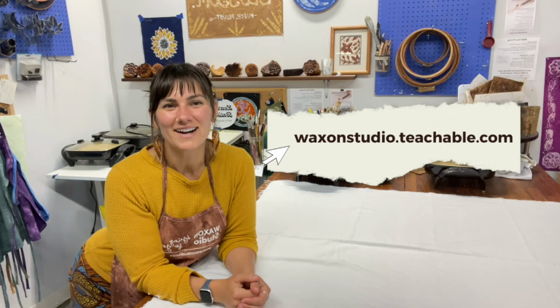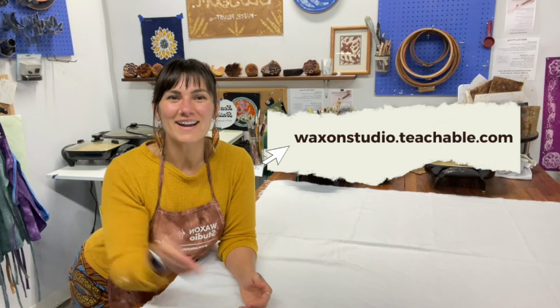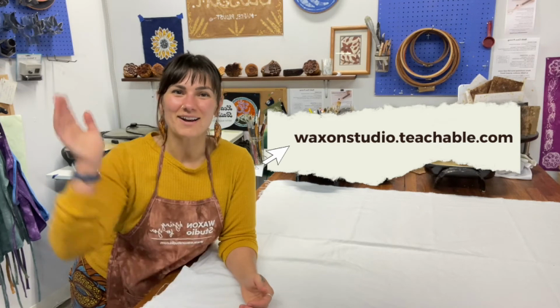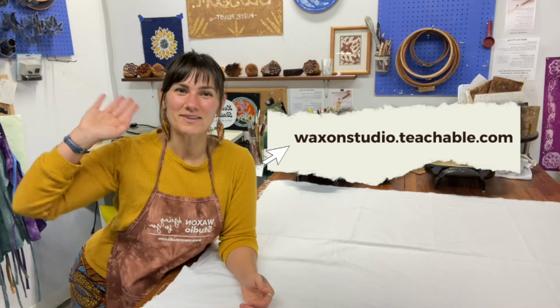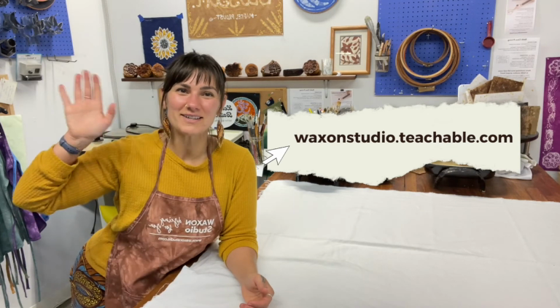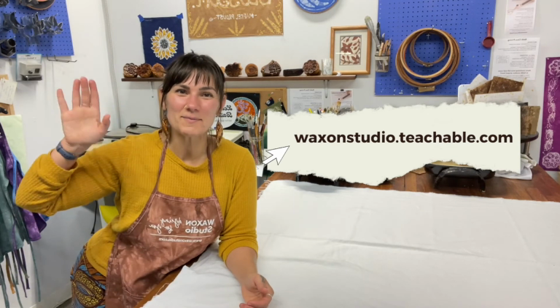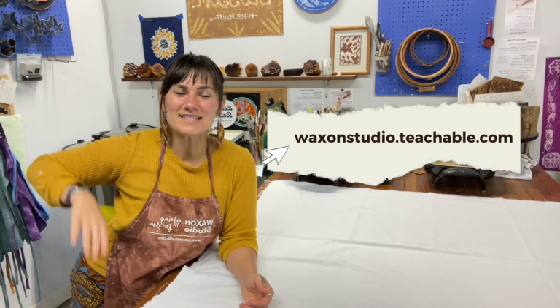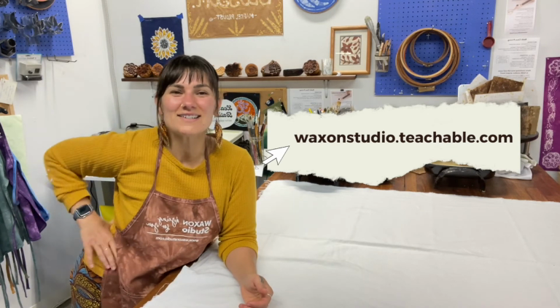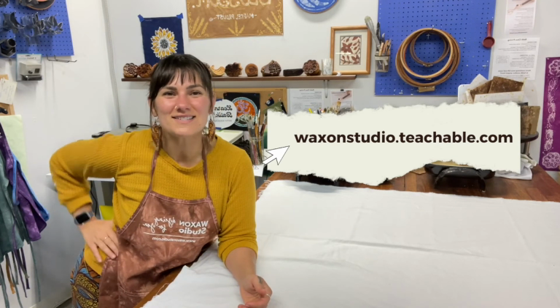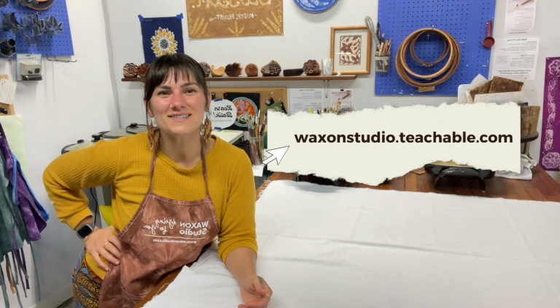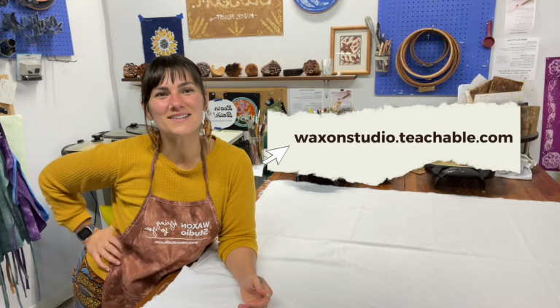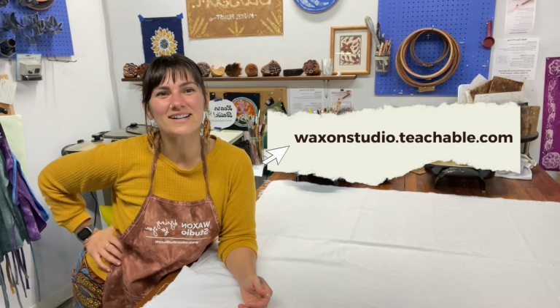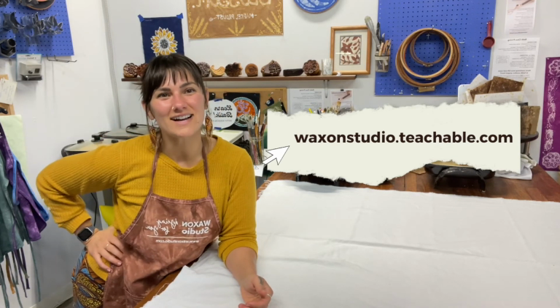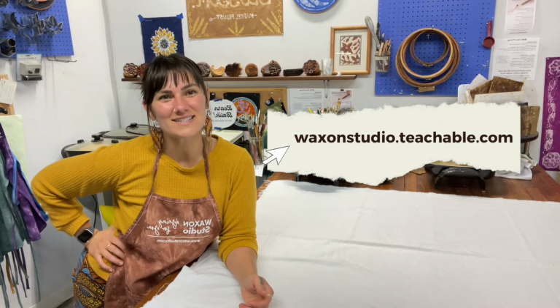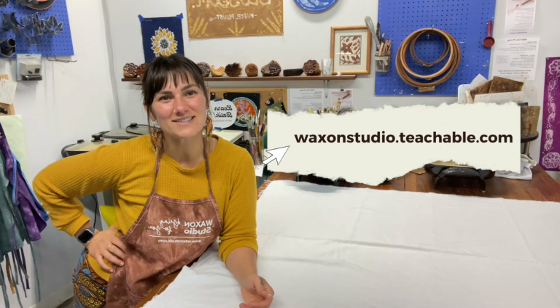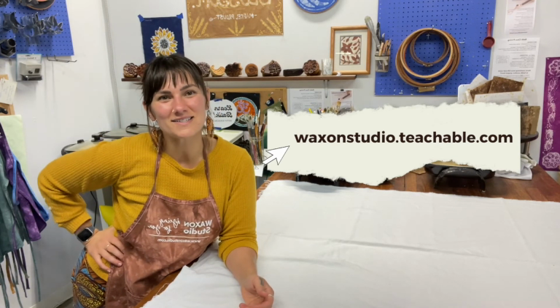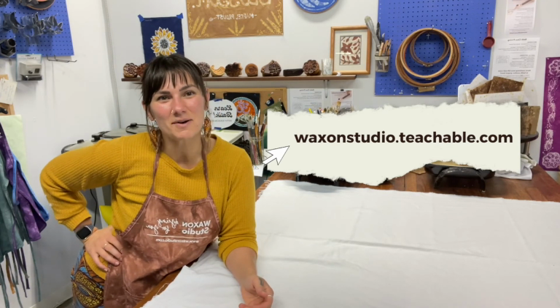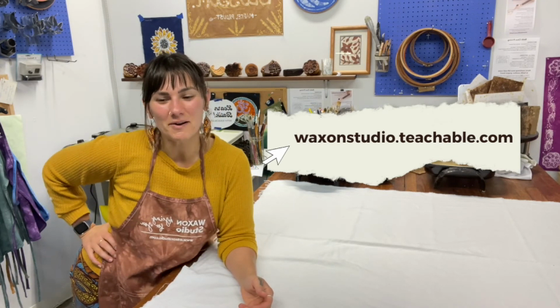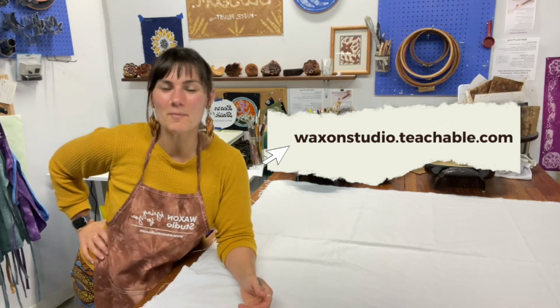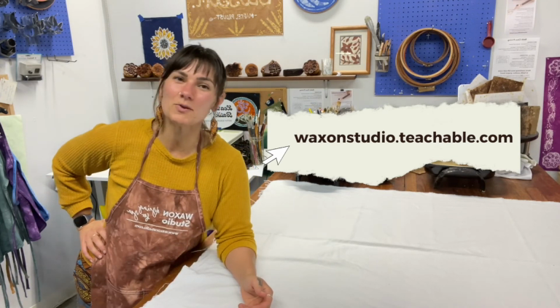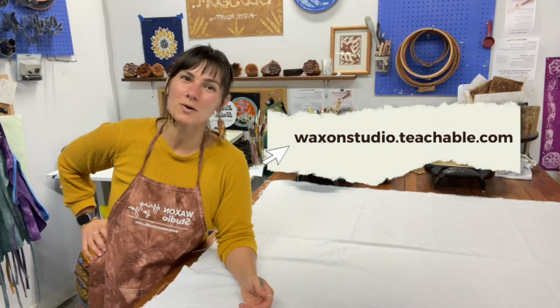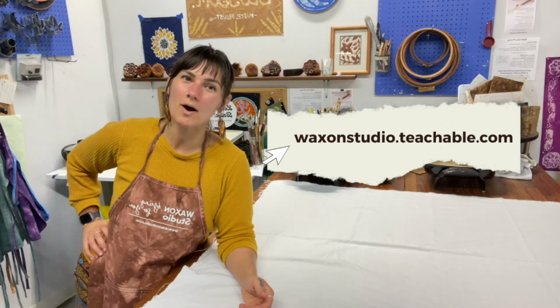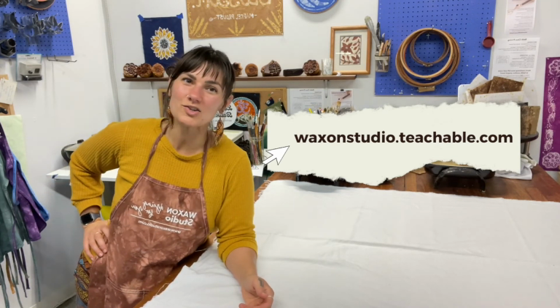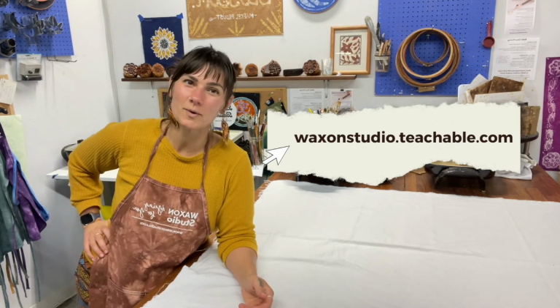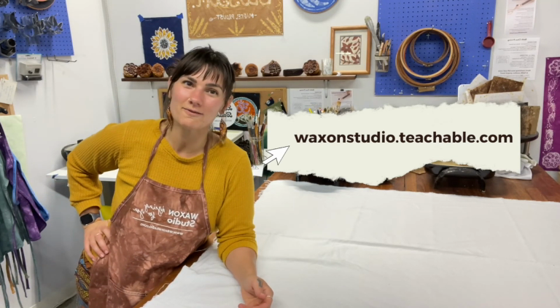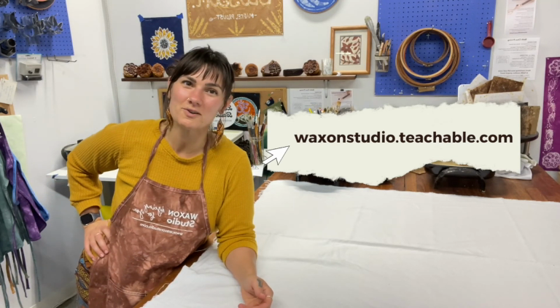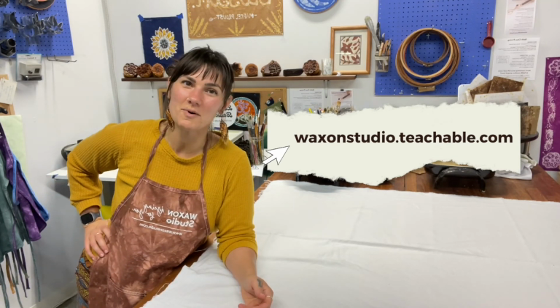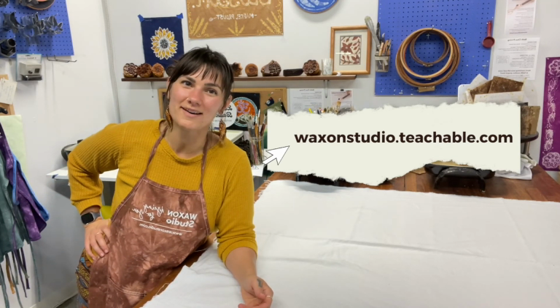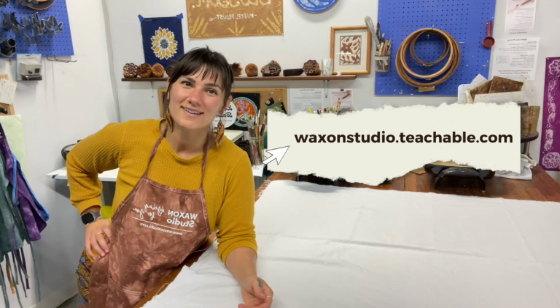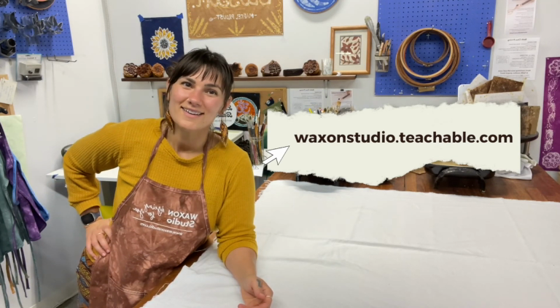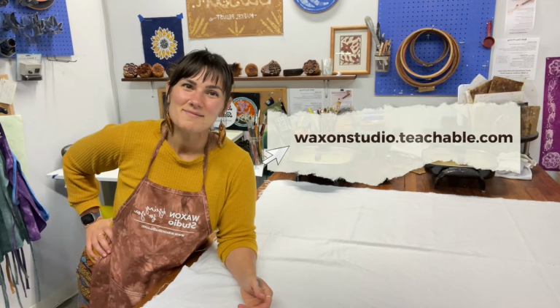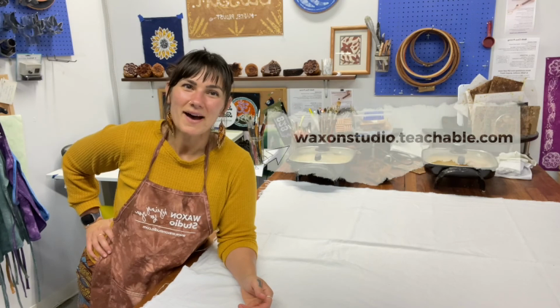Alright, I really hope to see you soon. Class starts tomorrow but you can watch whenever you want. Bye!